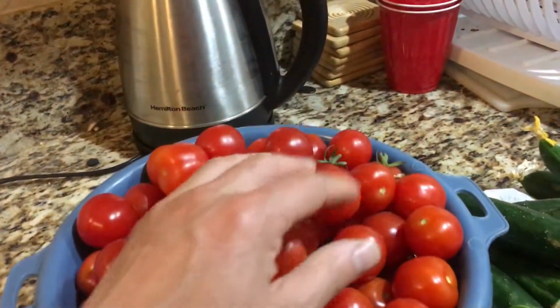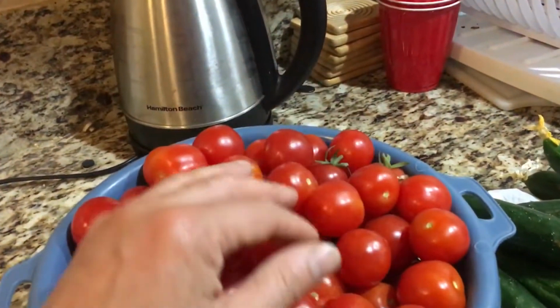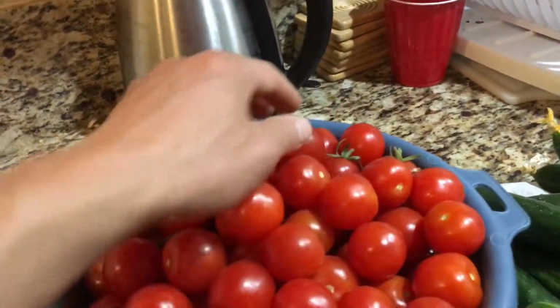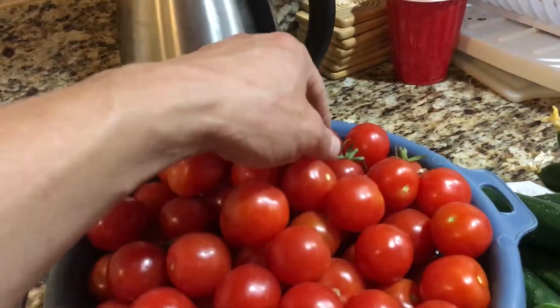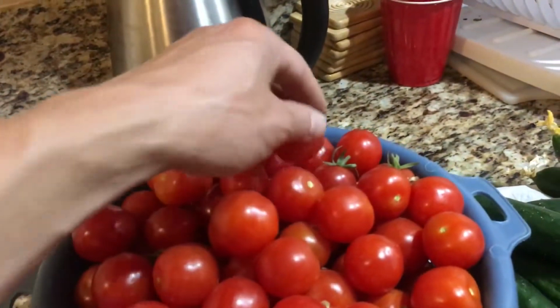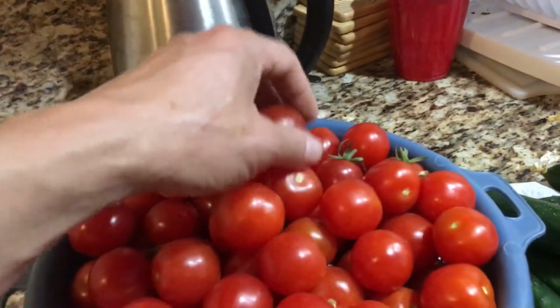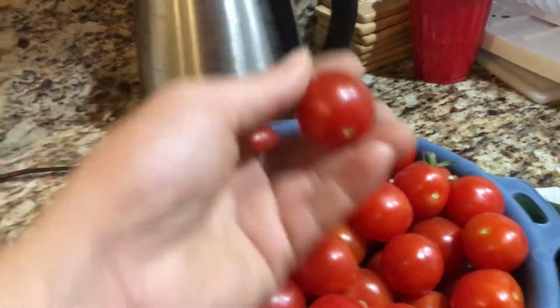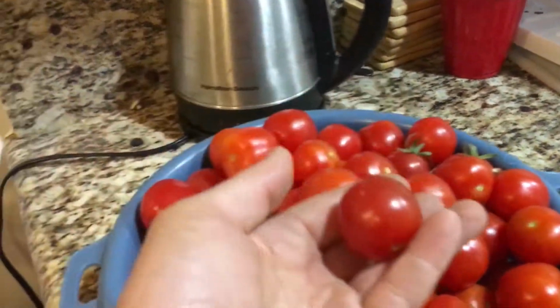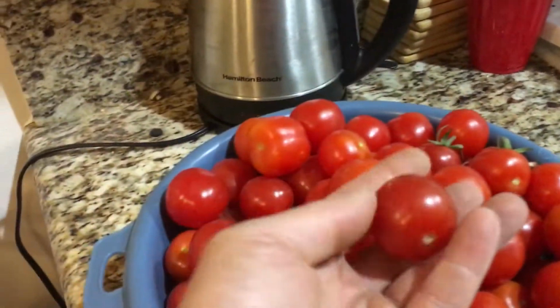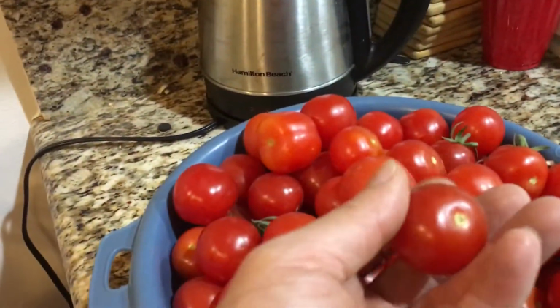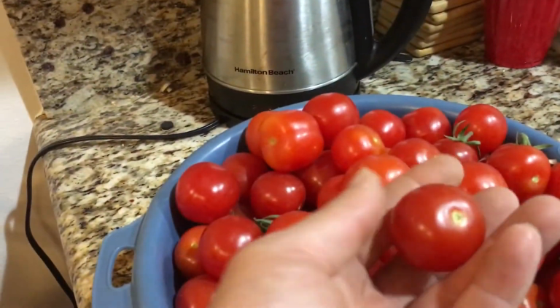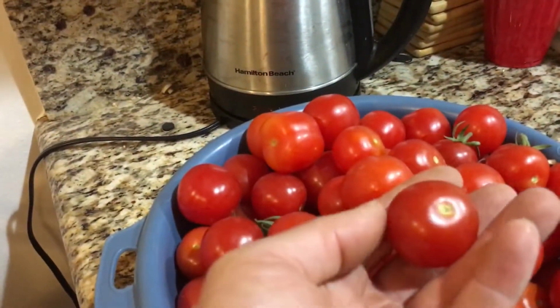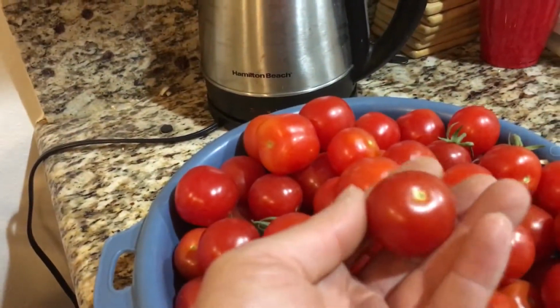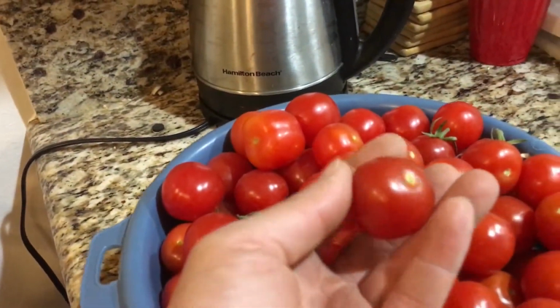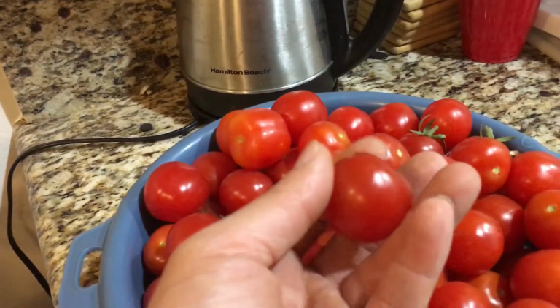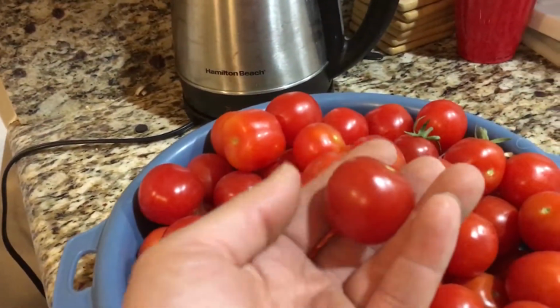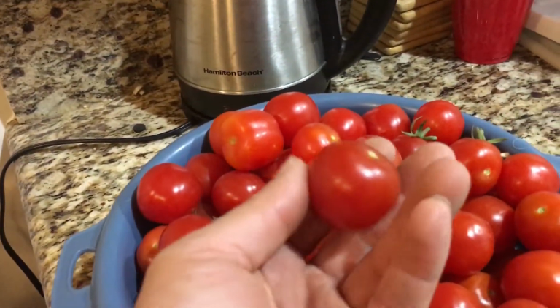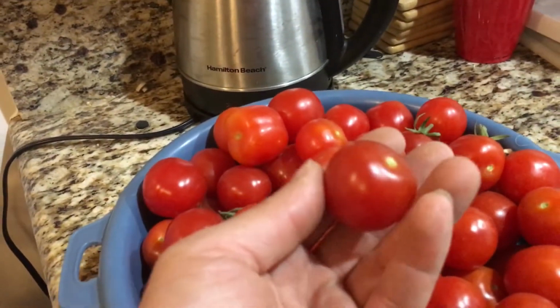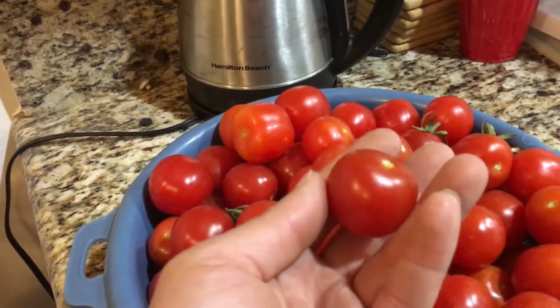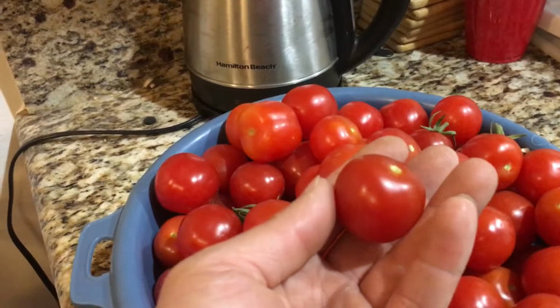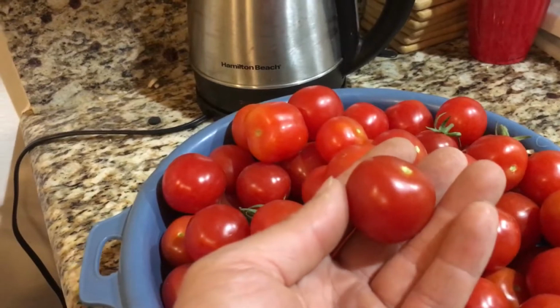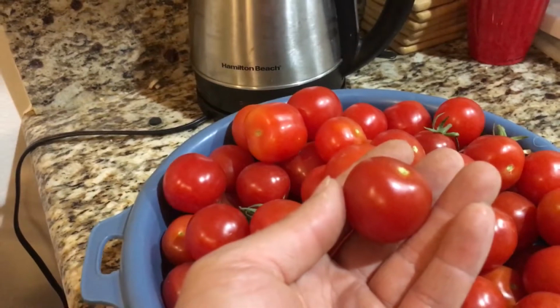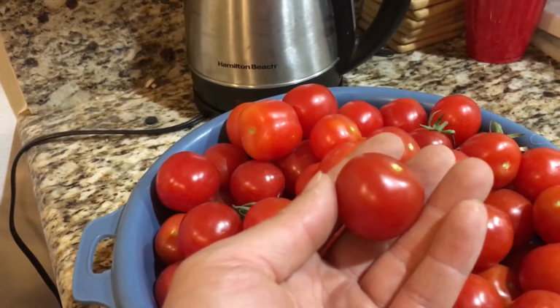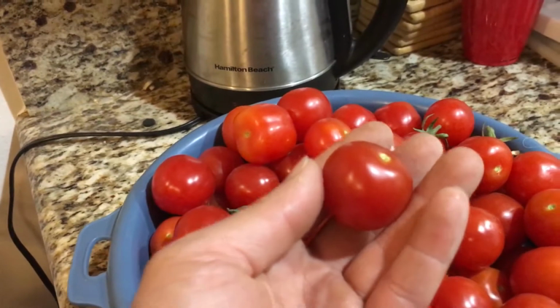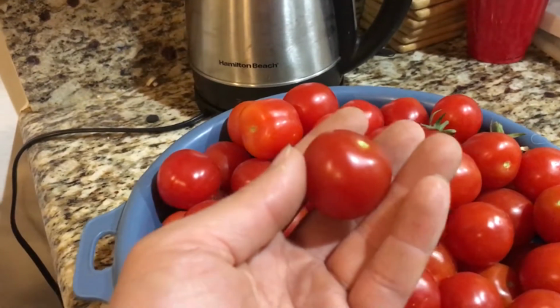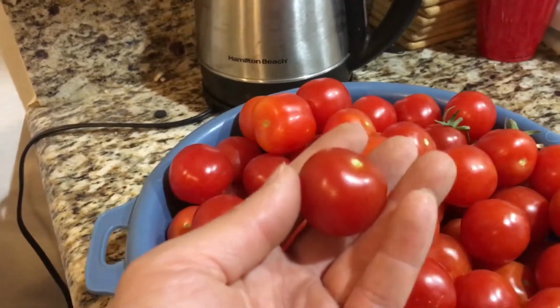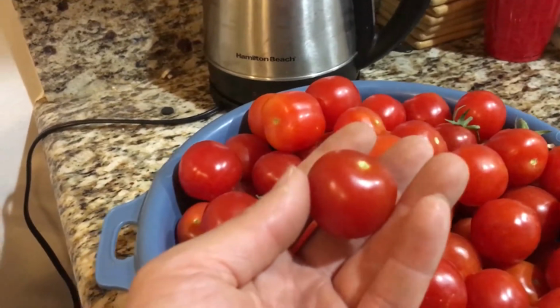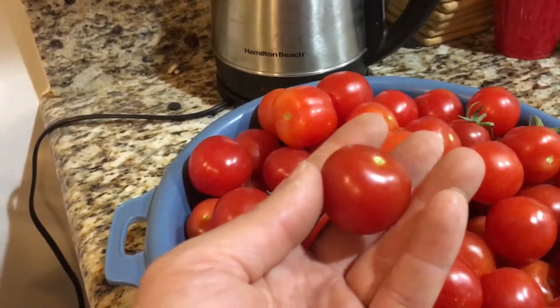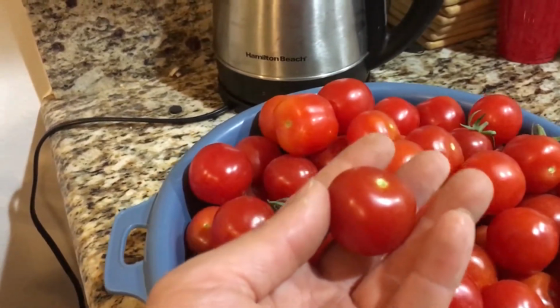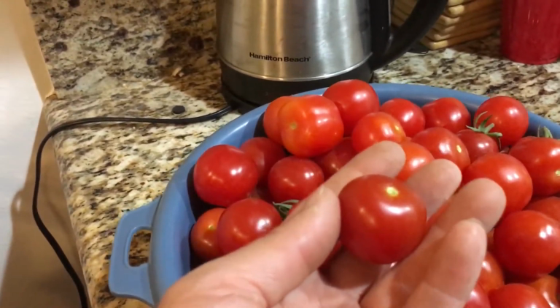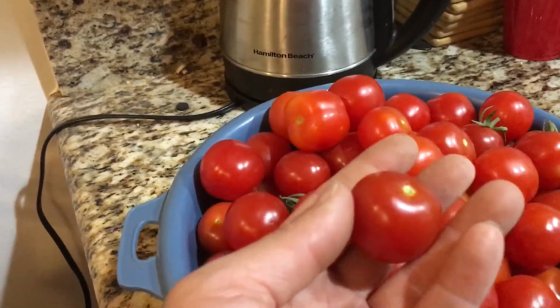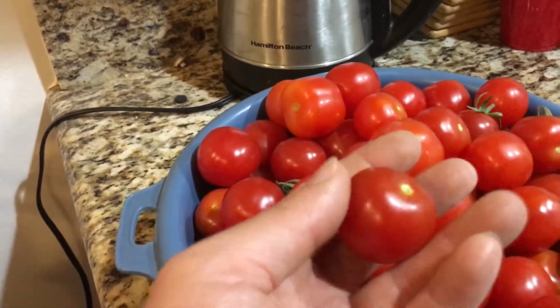Look at the size. Look at the colorations. It is just brilliant.